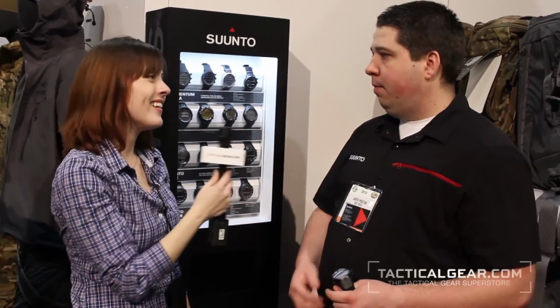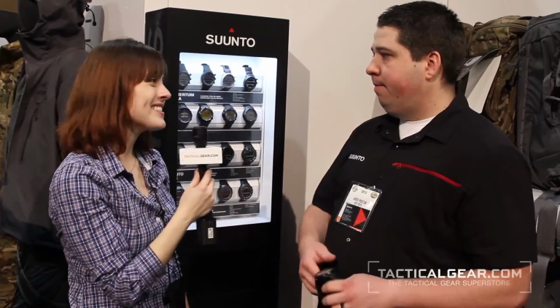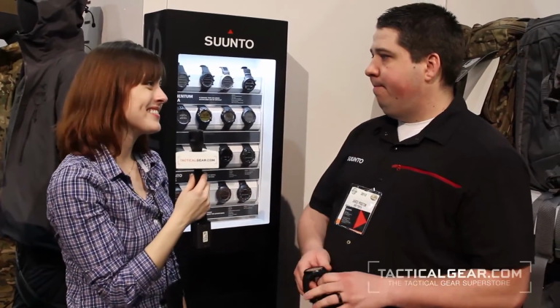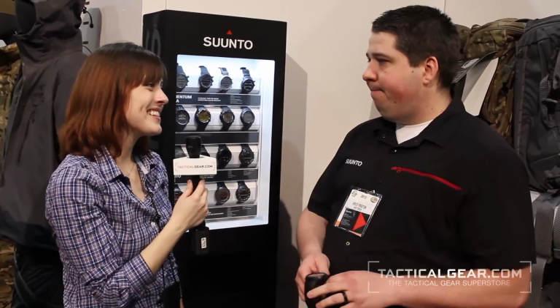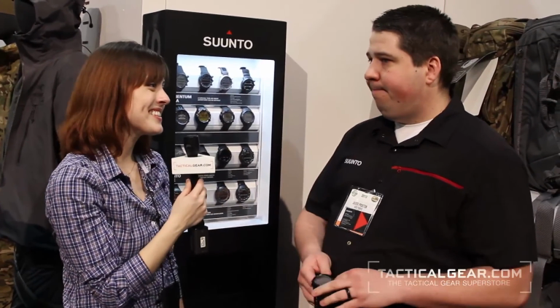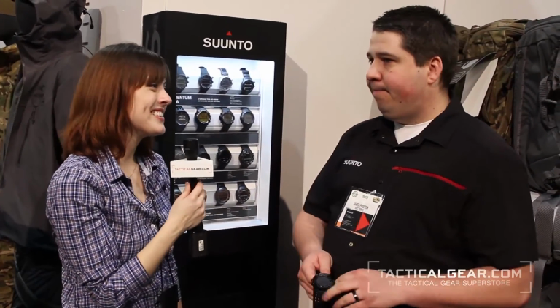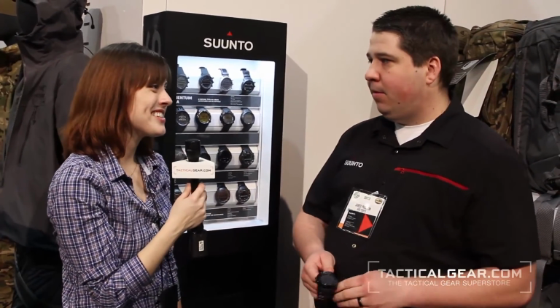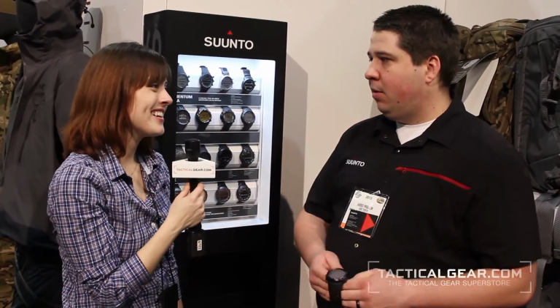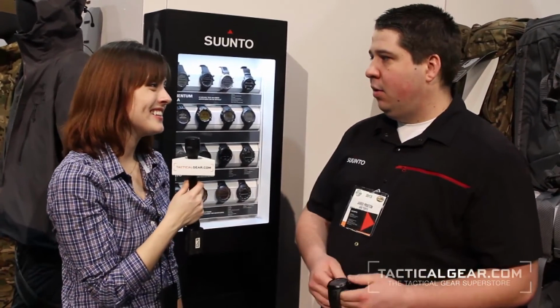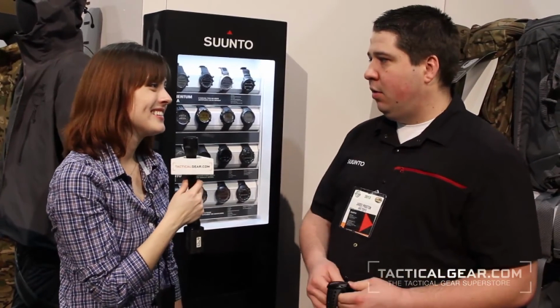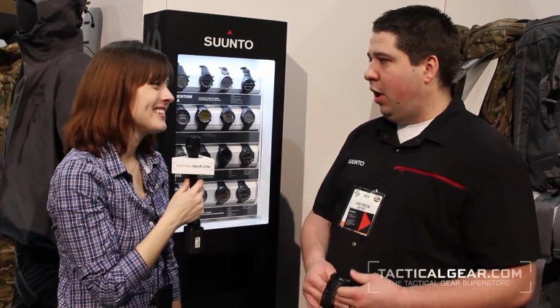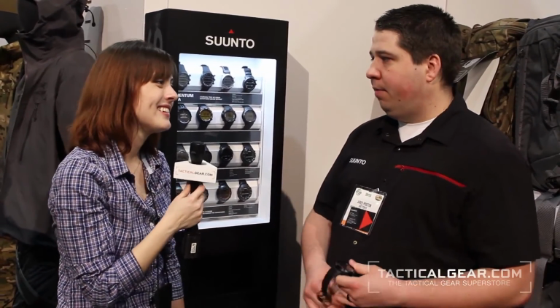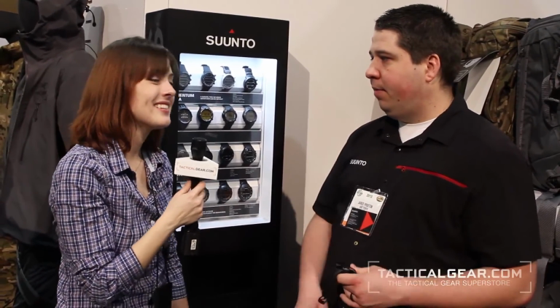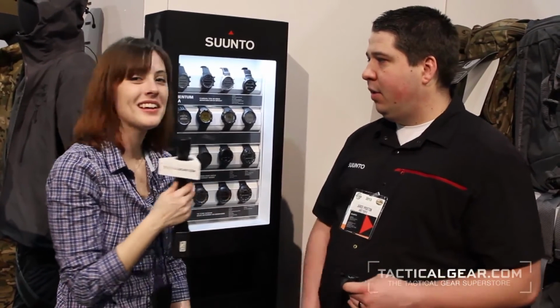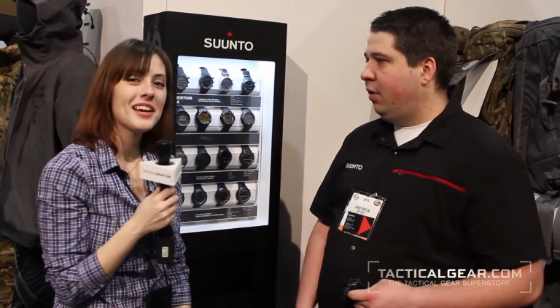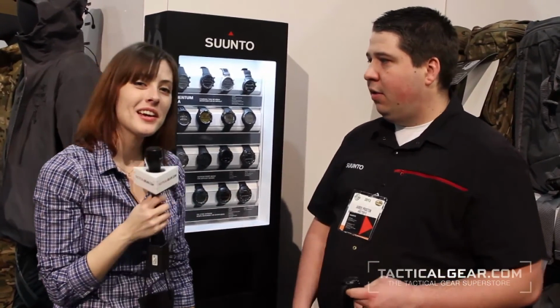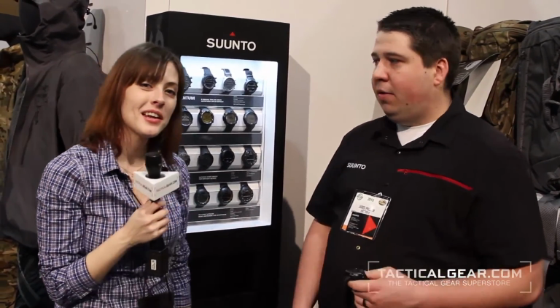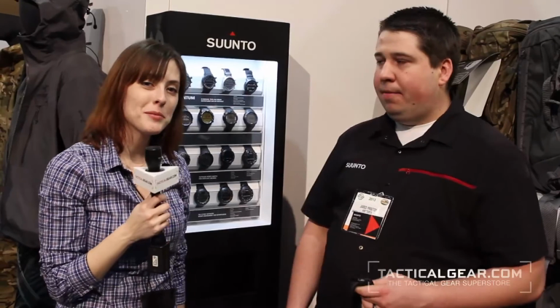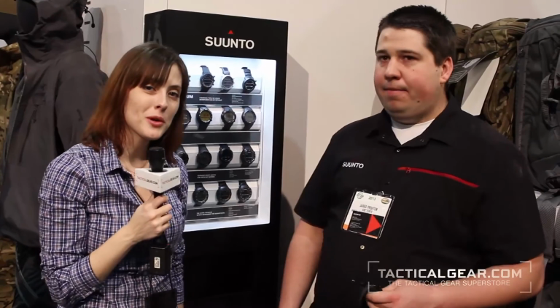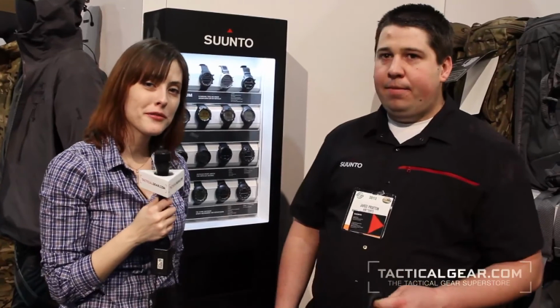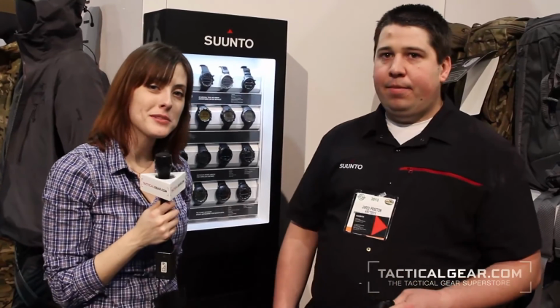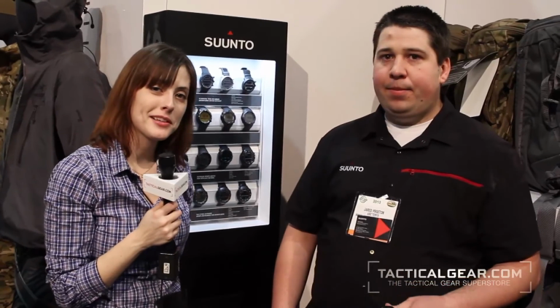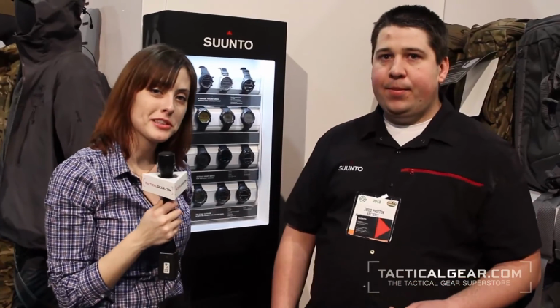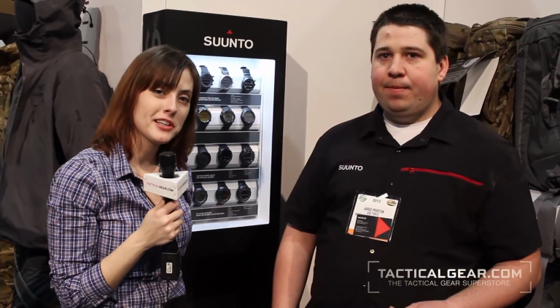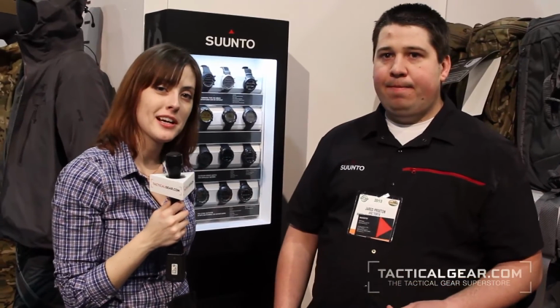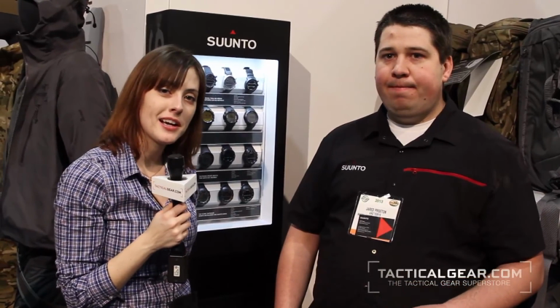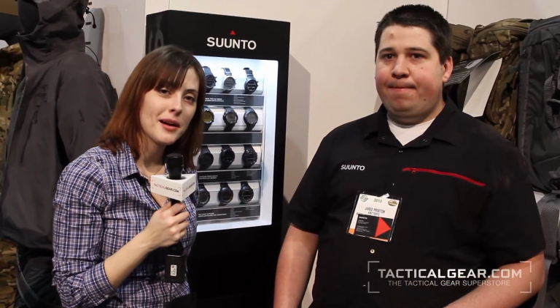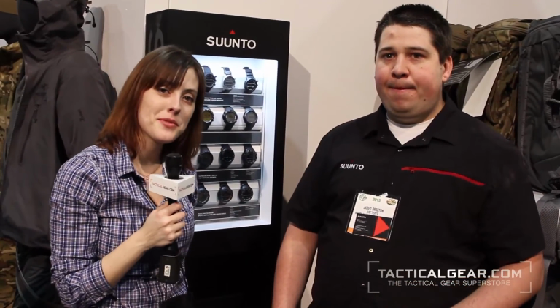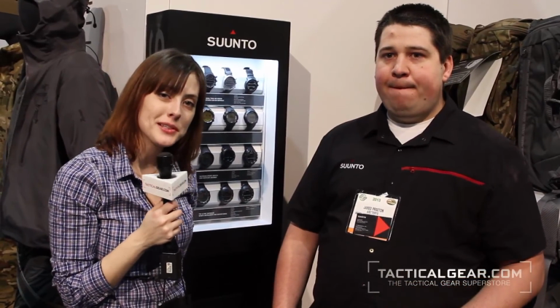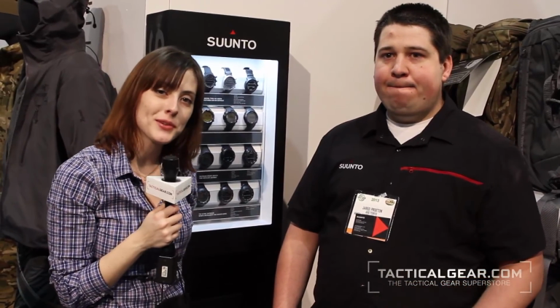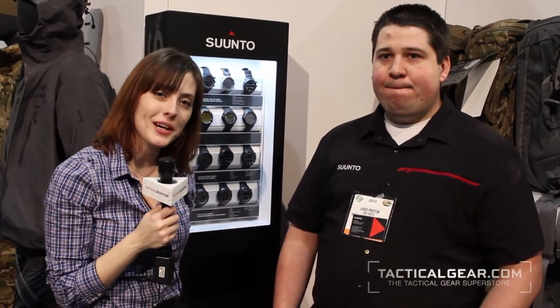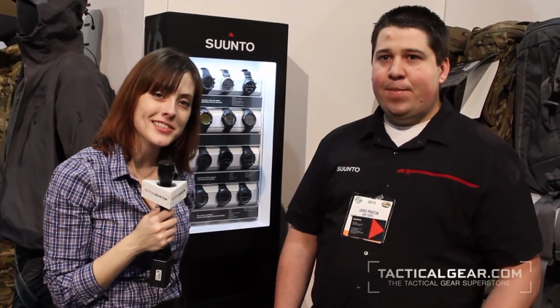Awesome, thanks so much, Jared. And I'm Nora from tacticalgear.com. Thanks for watching.